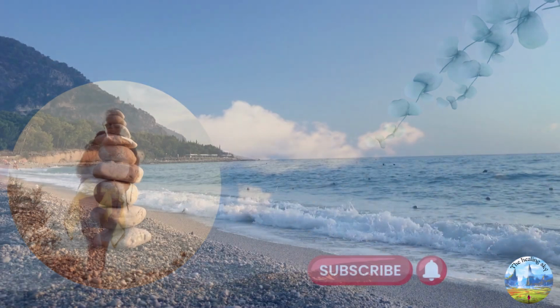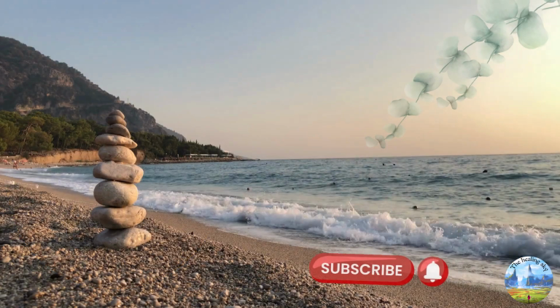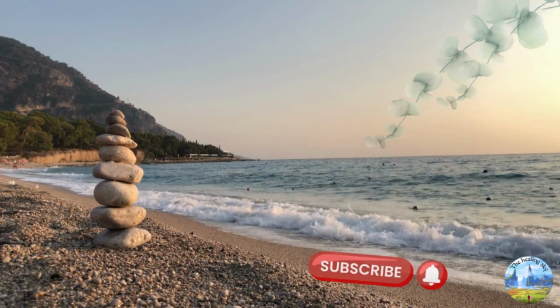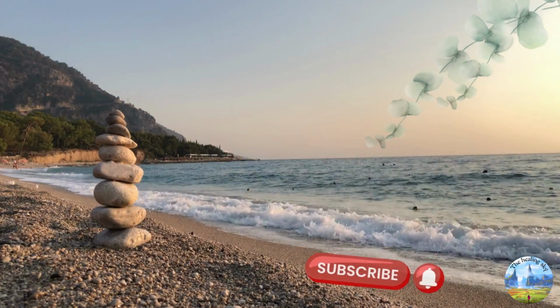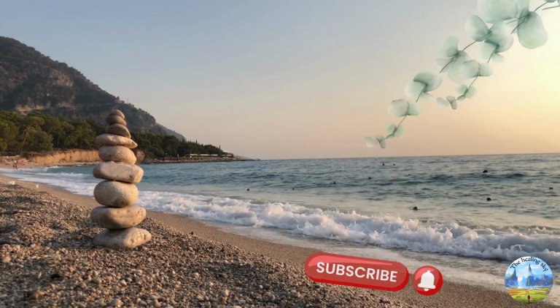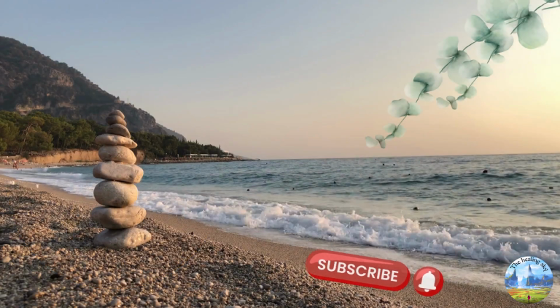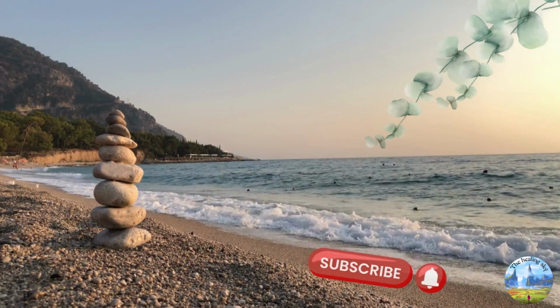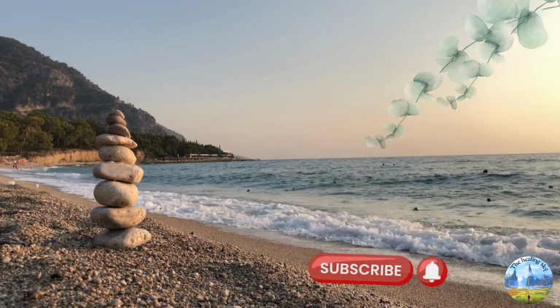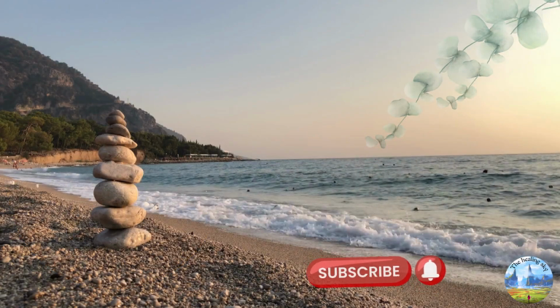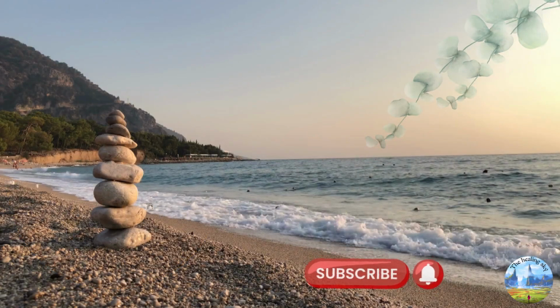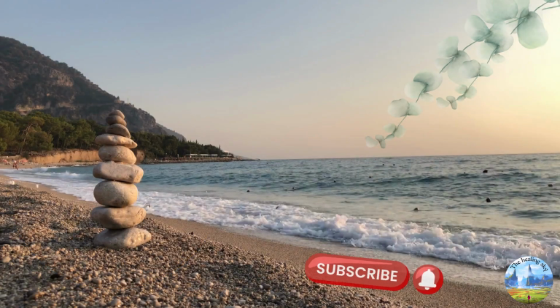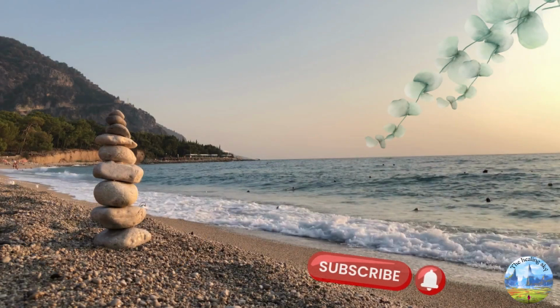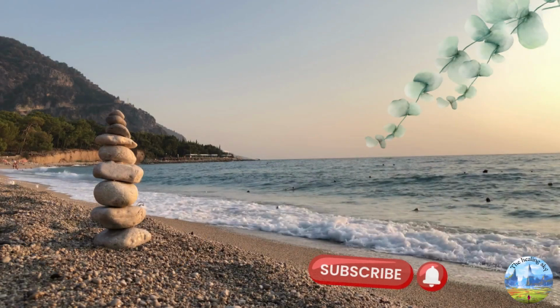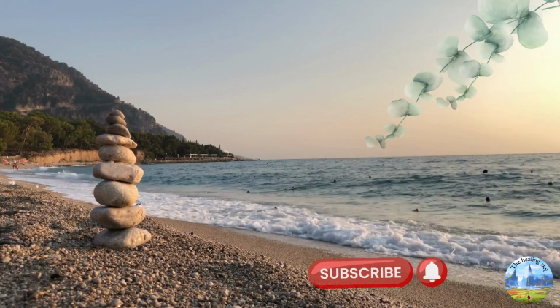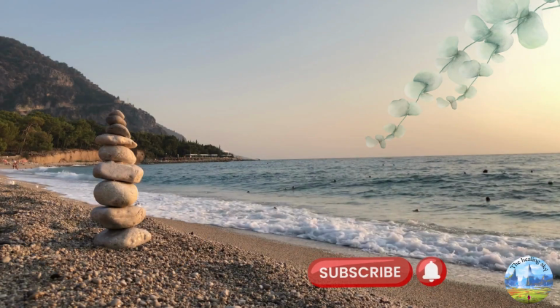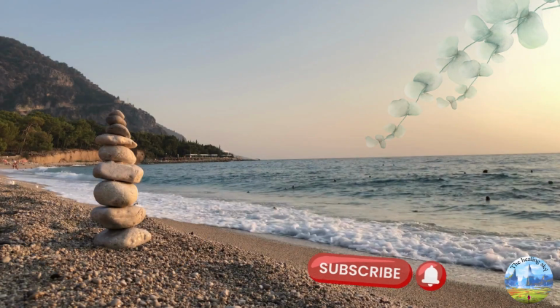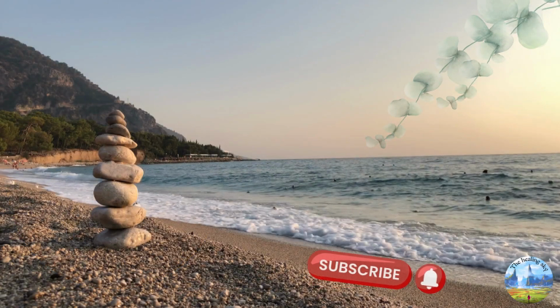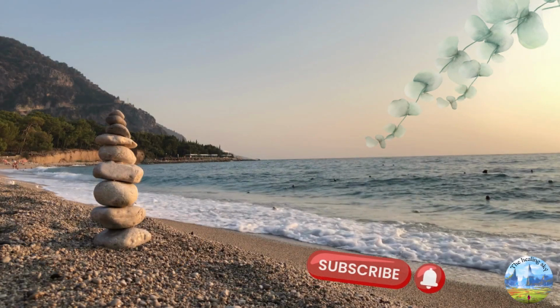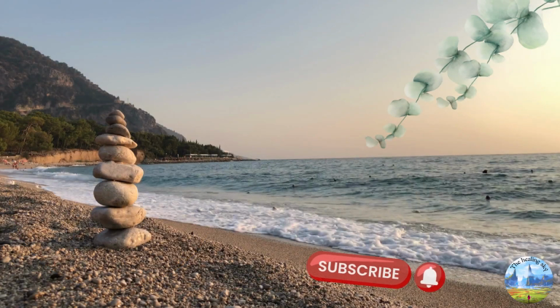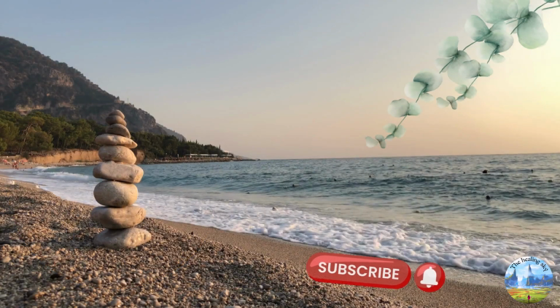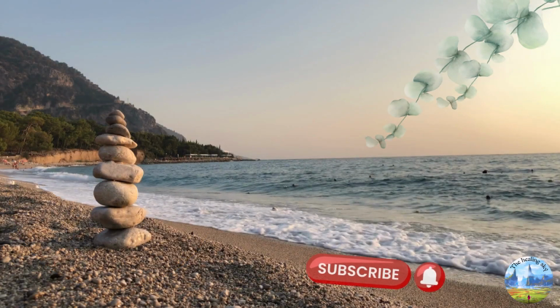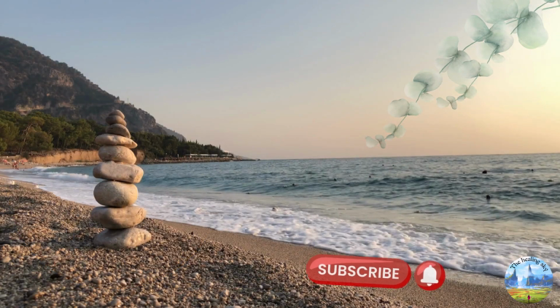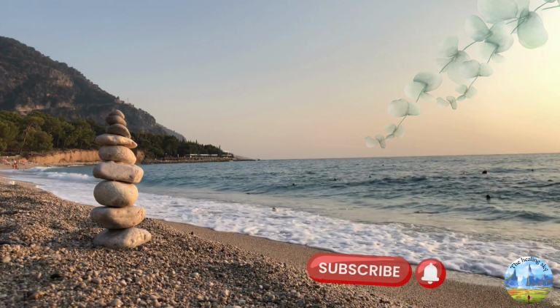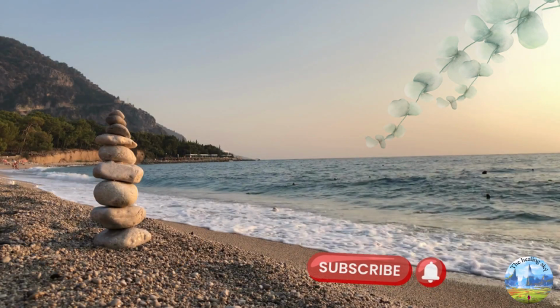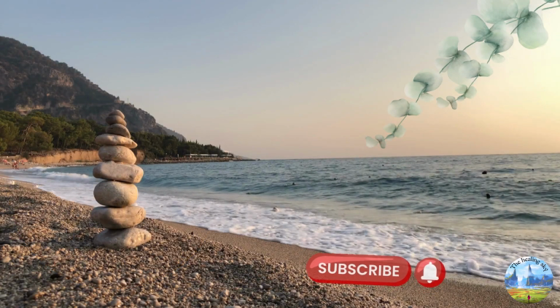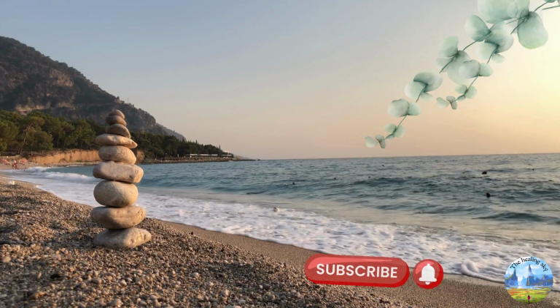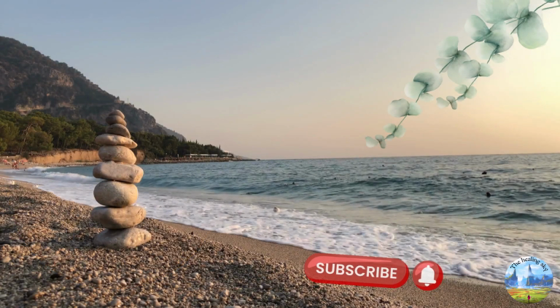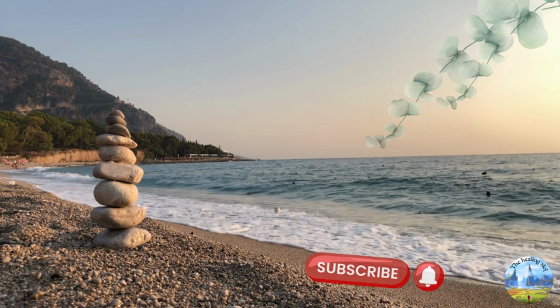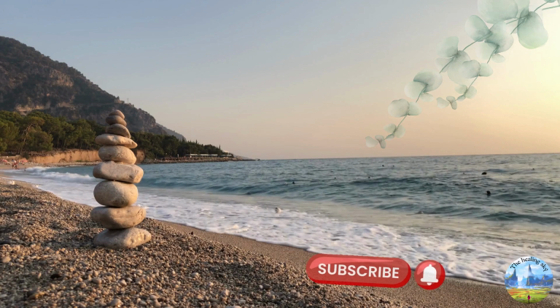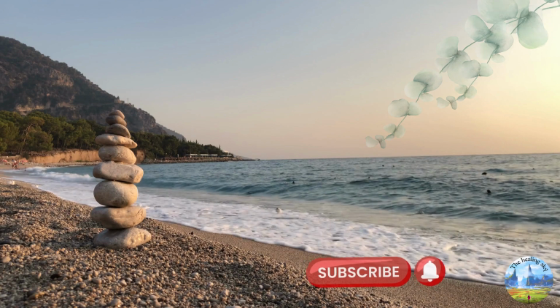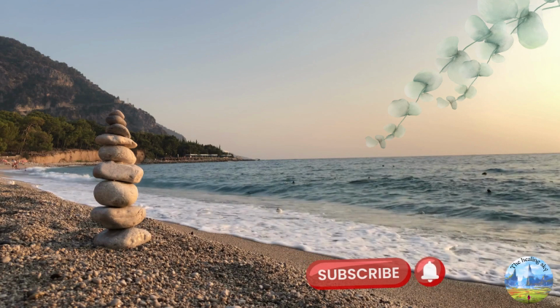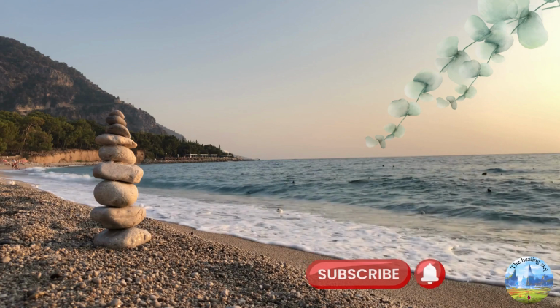Hey everyone, welcome back to my channel. Please don't forget to click subscribe if you want more weekly updates on the Healing Sky.